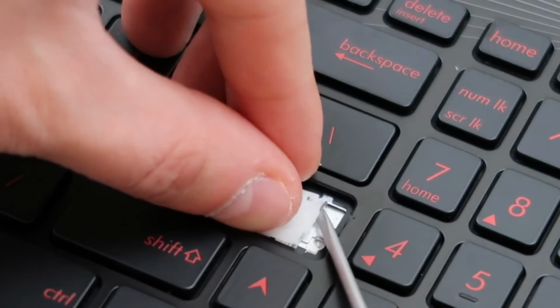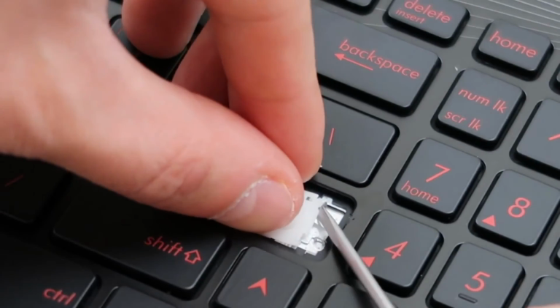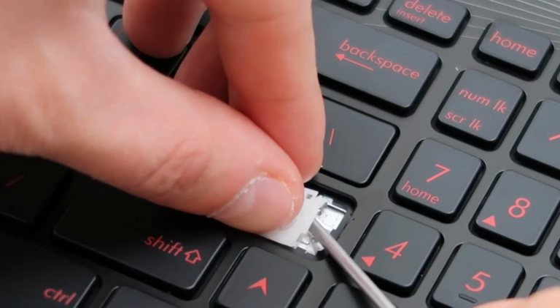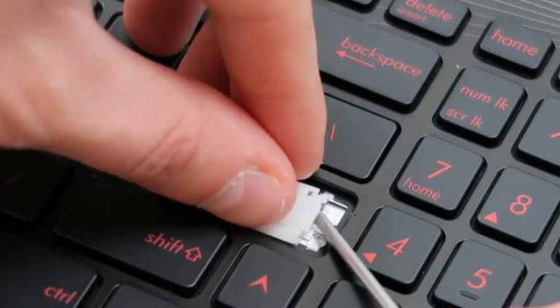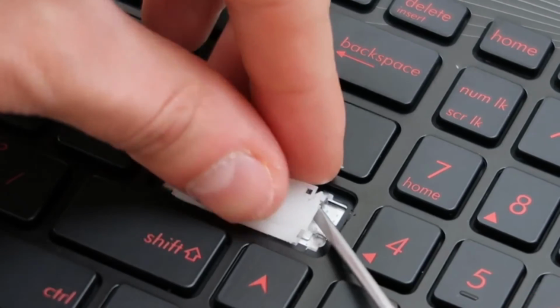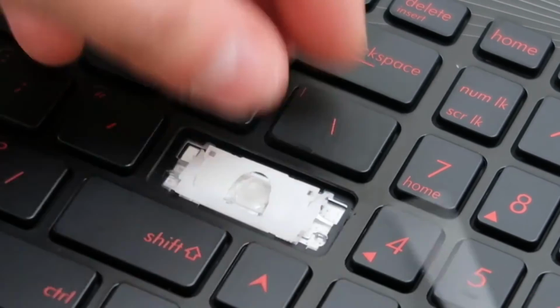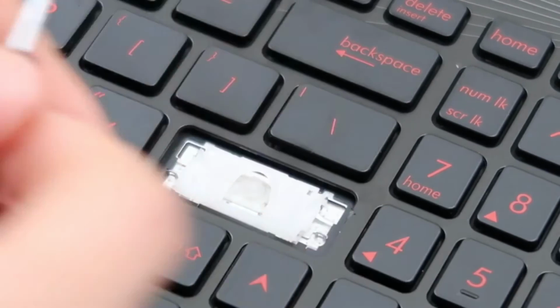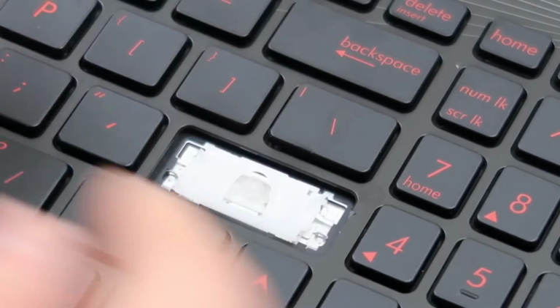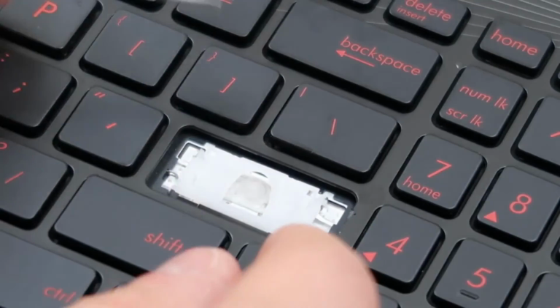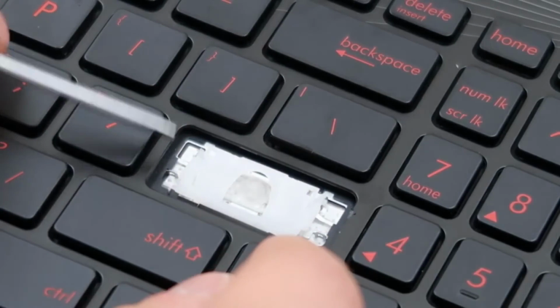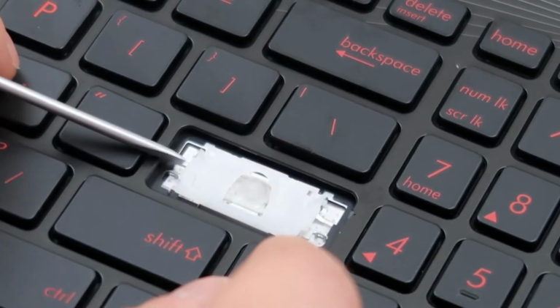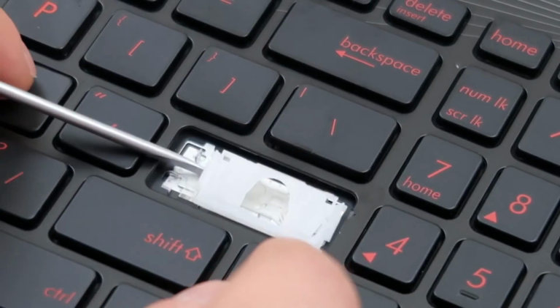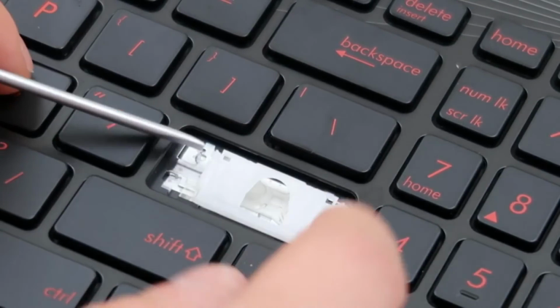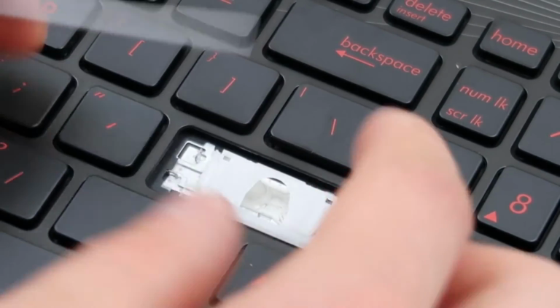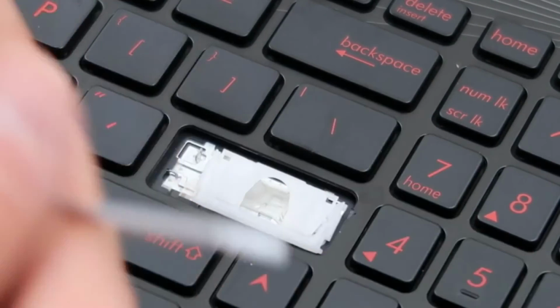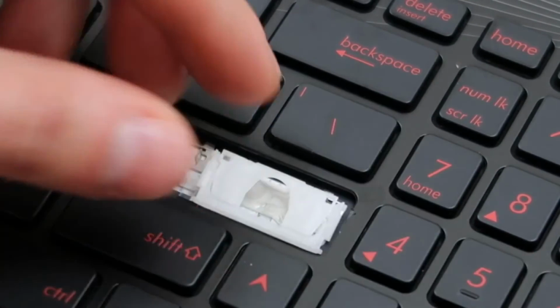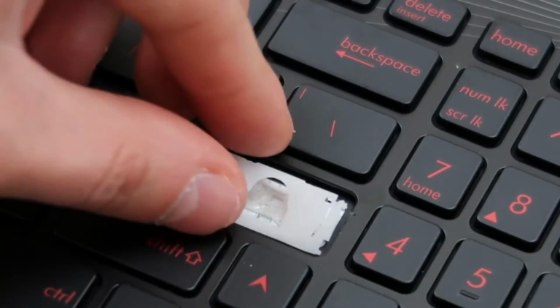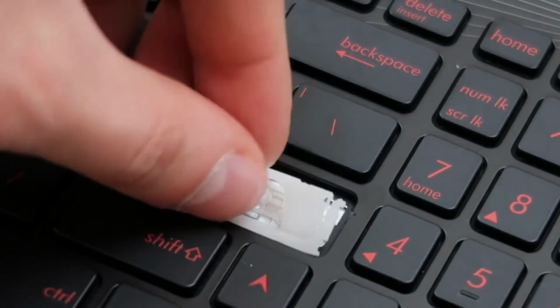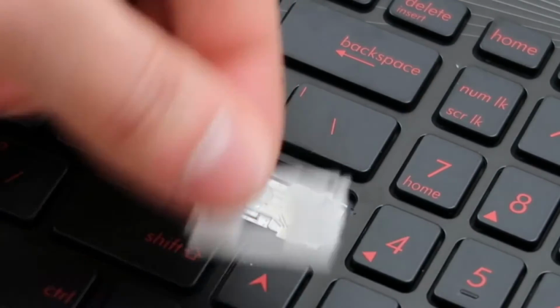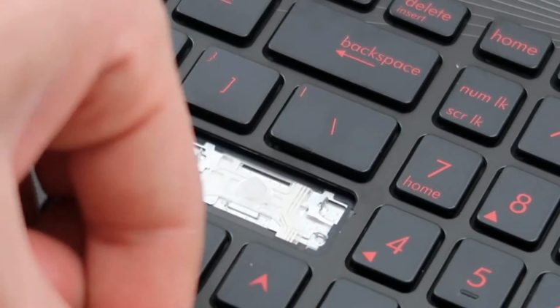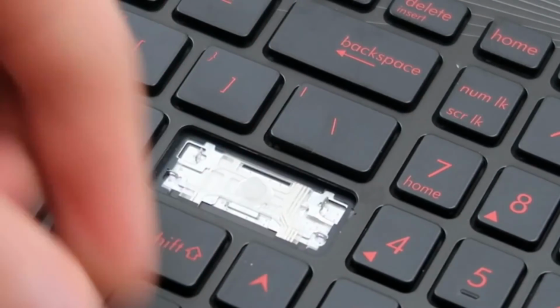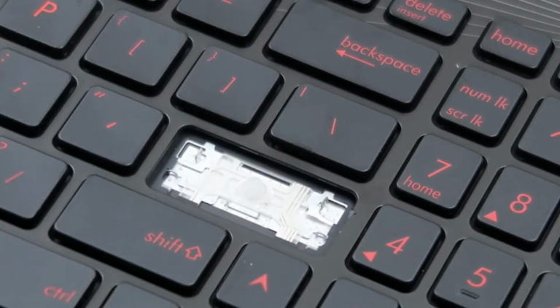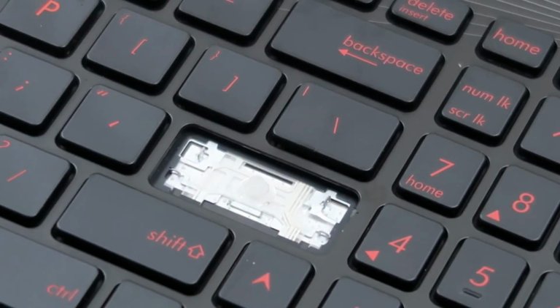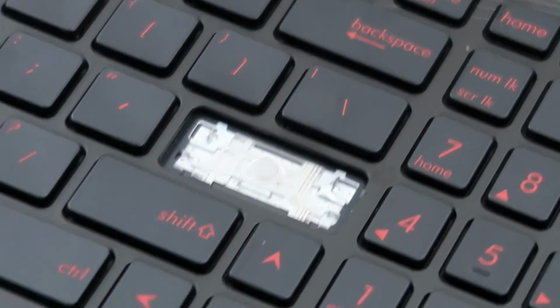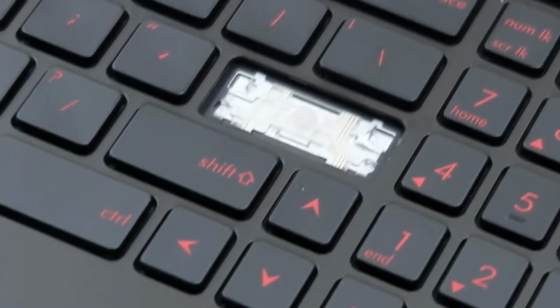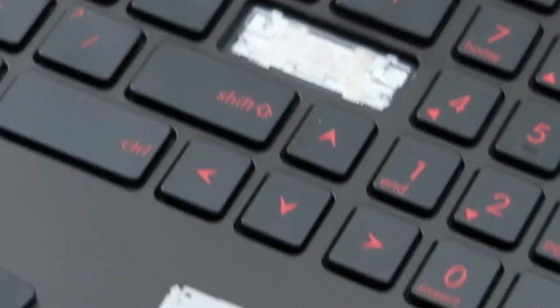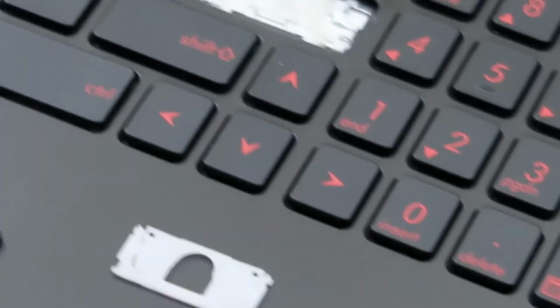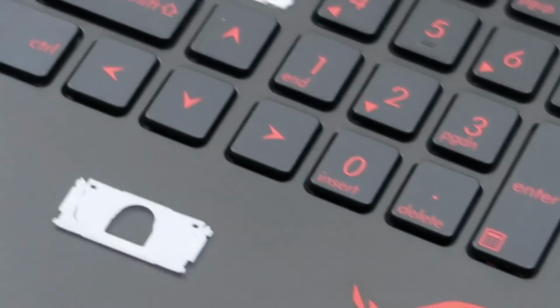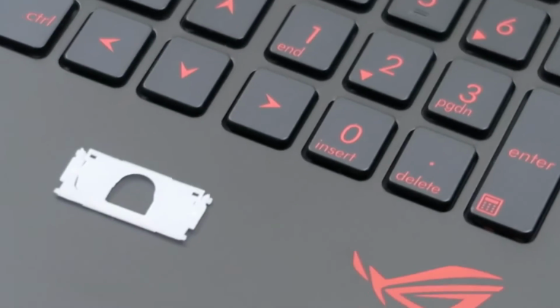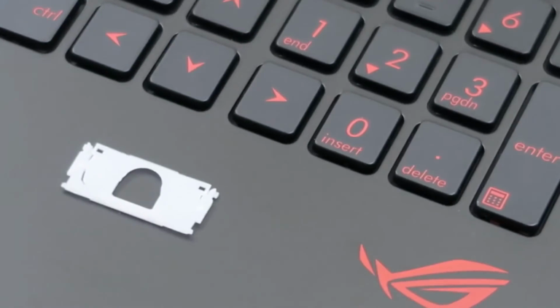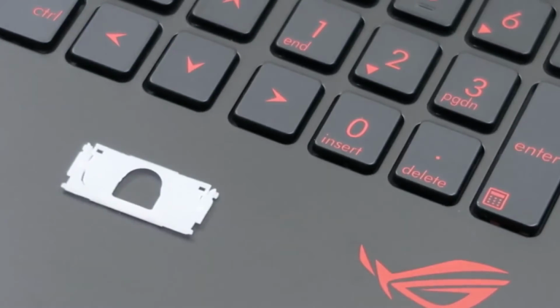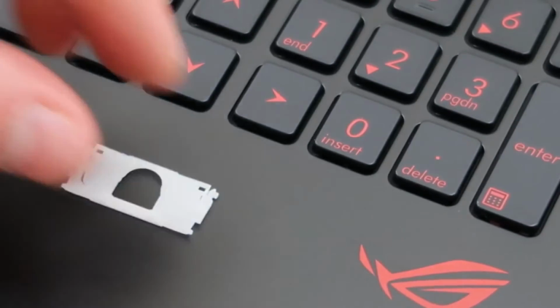Just push in — there we go. And then push in the other side — there you go. It should come up semi-easily if you do it correctly.